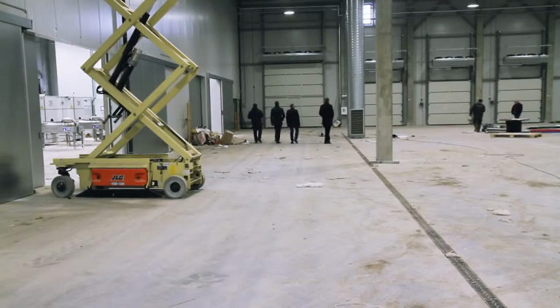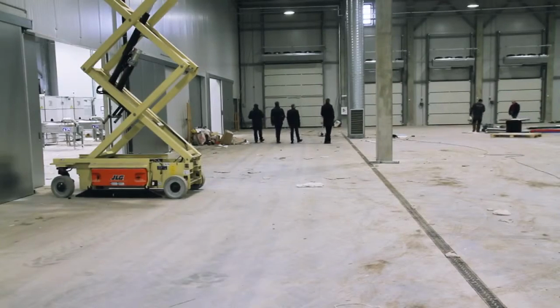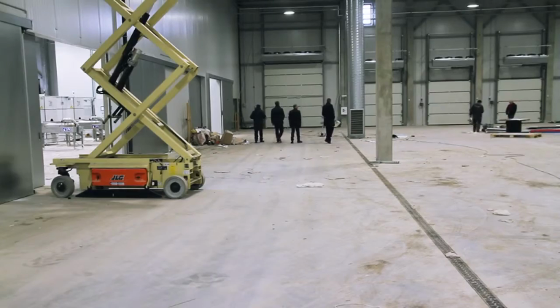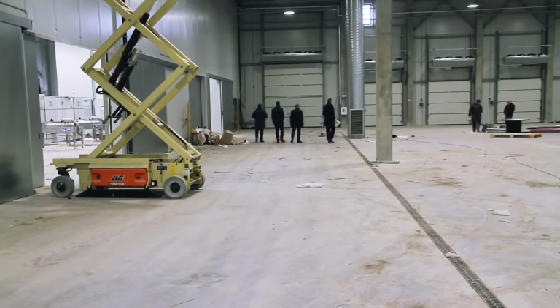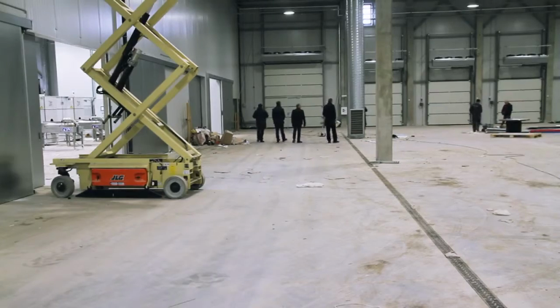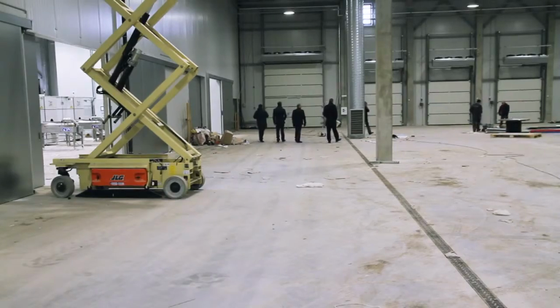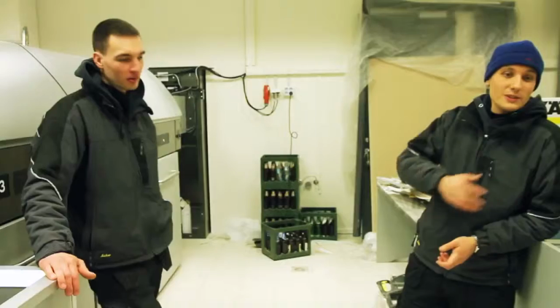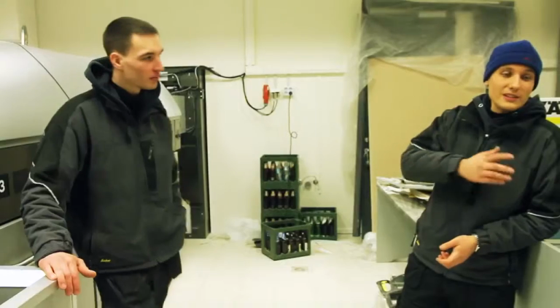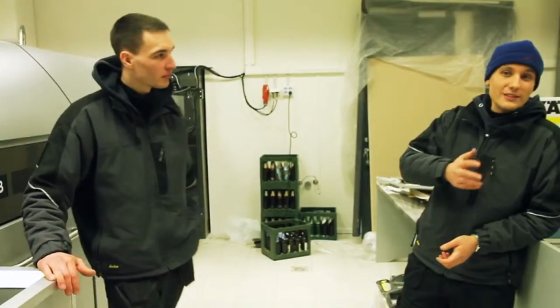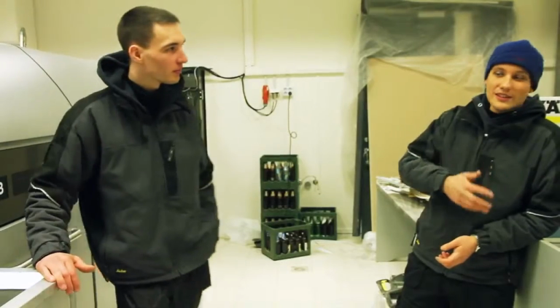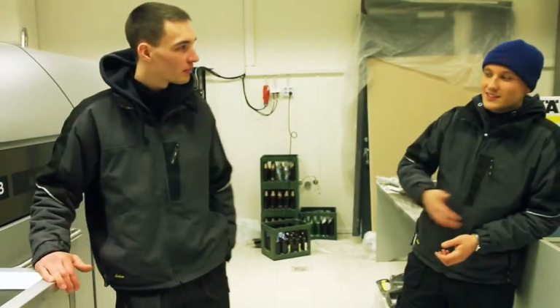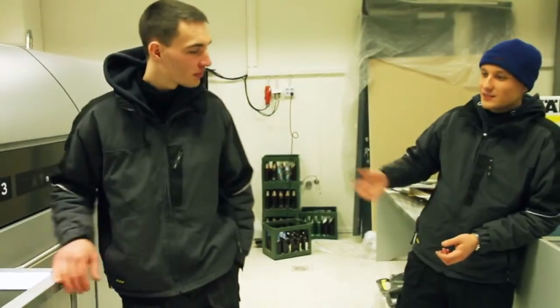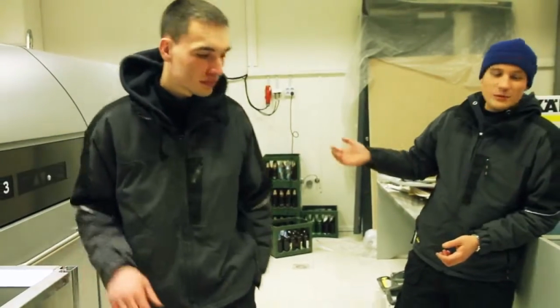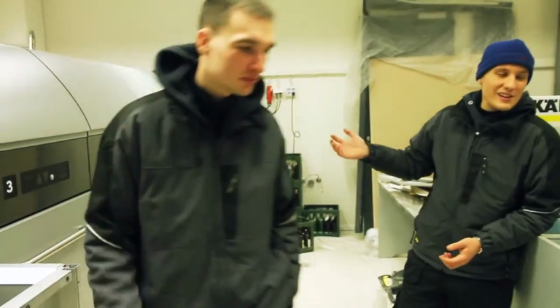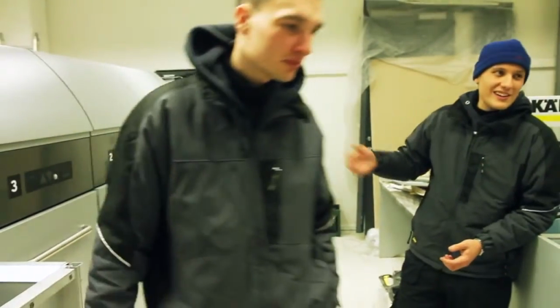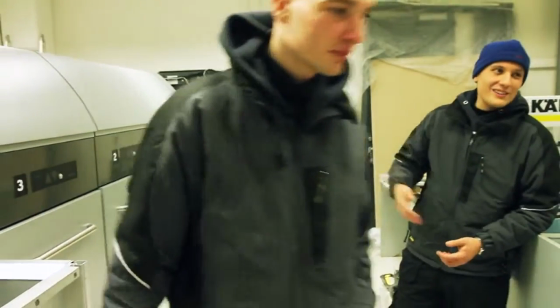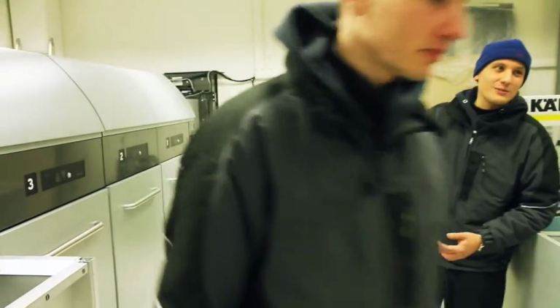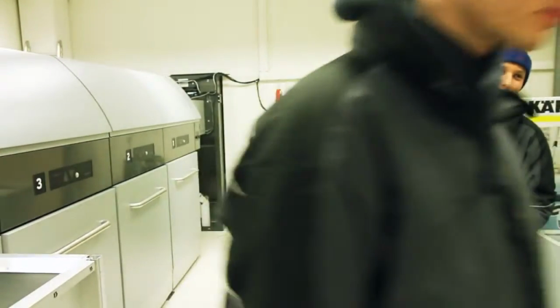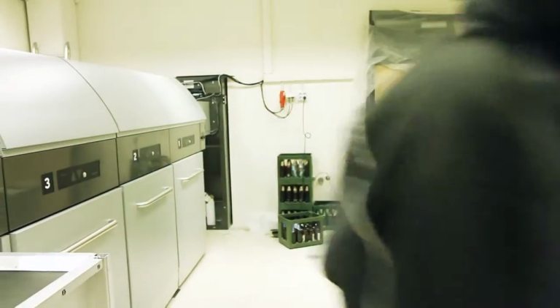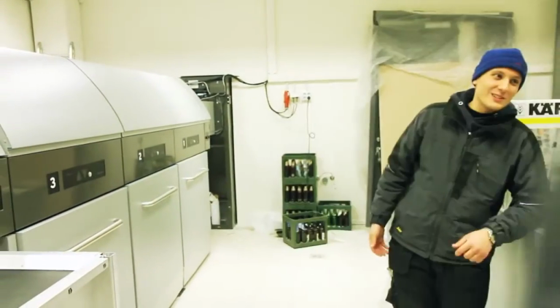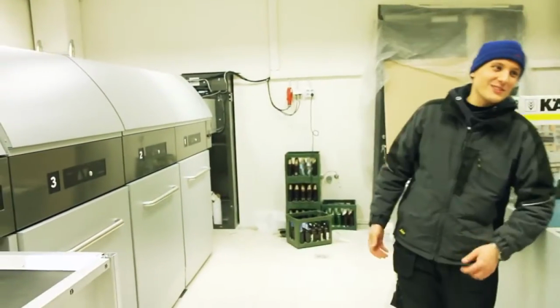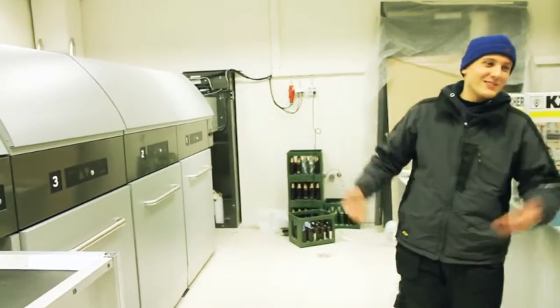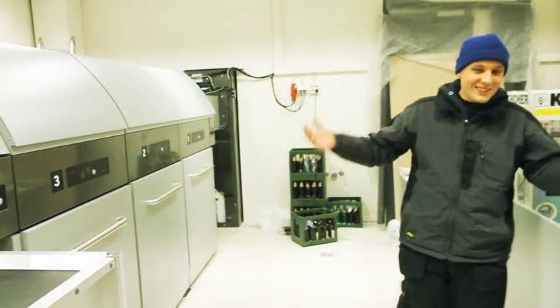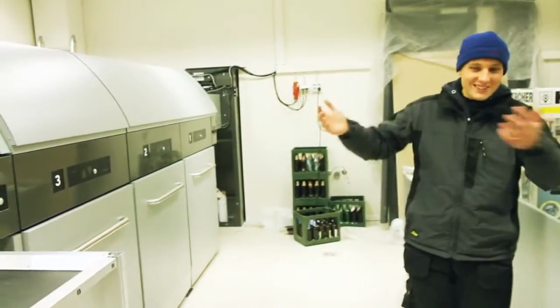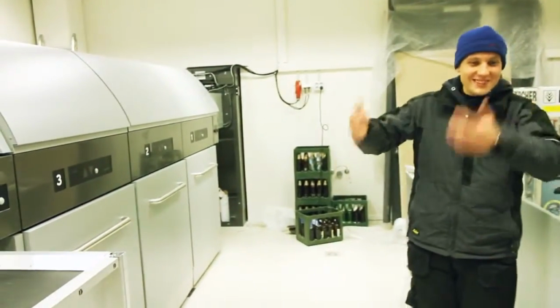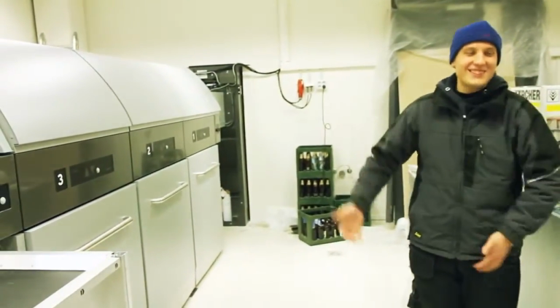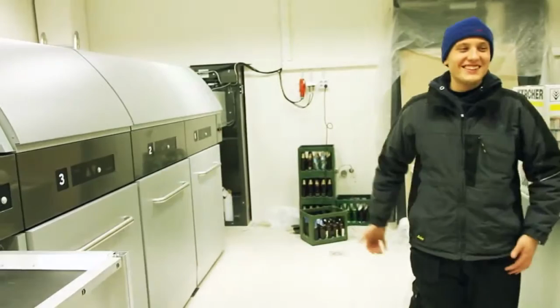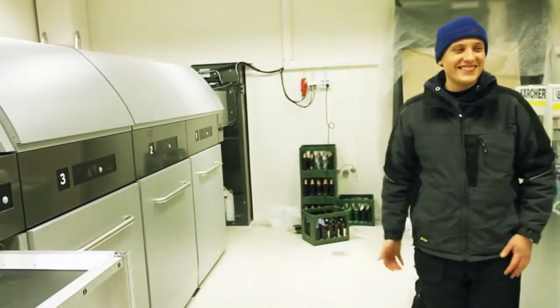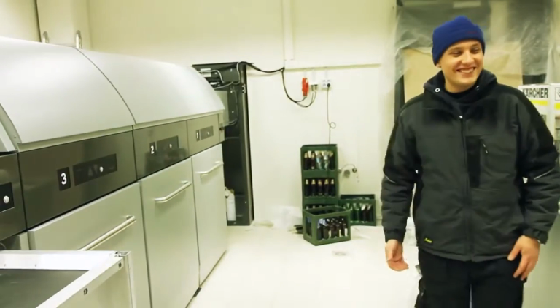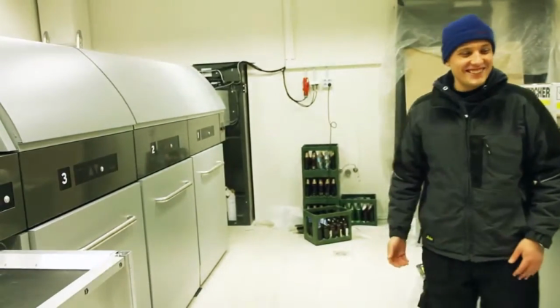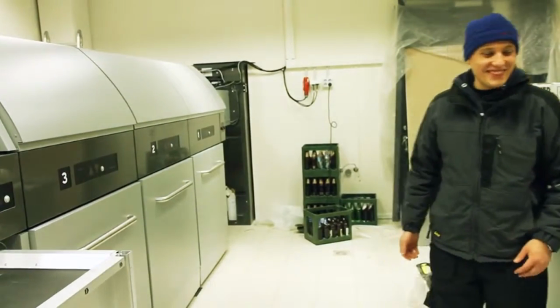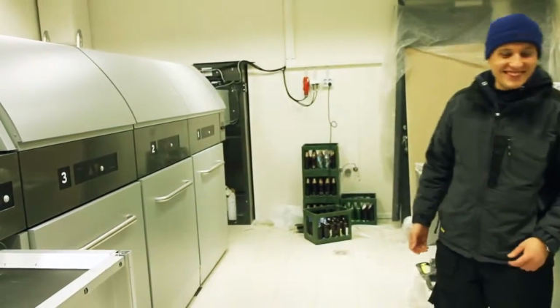A lot of people are asking: how will it work, what is this, what is this machine?